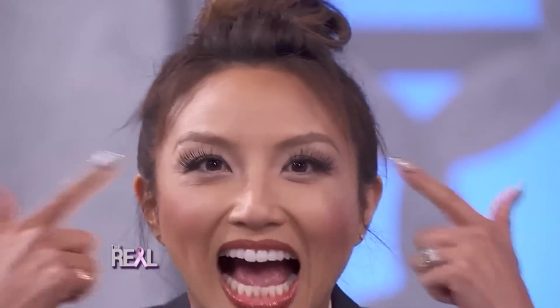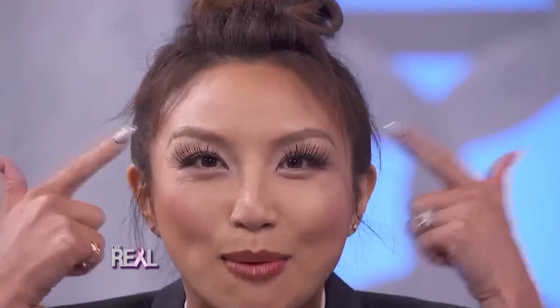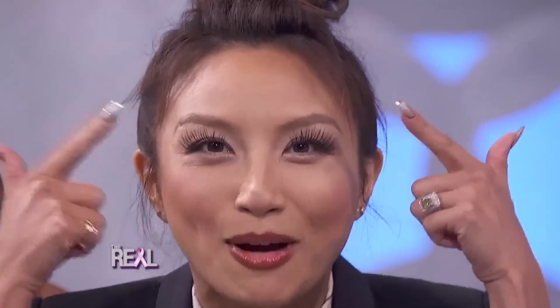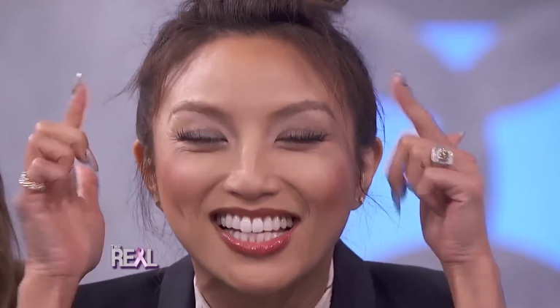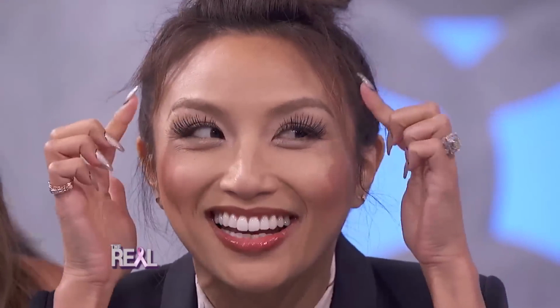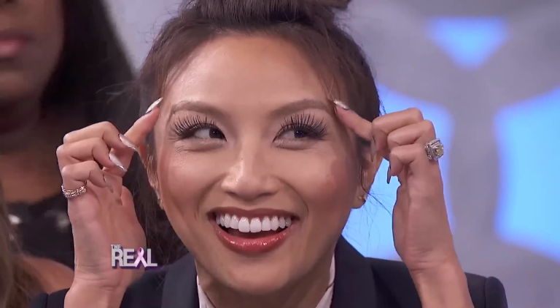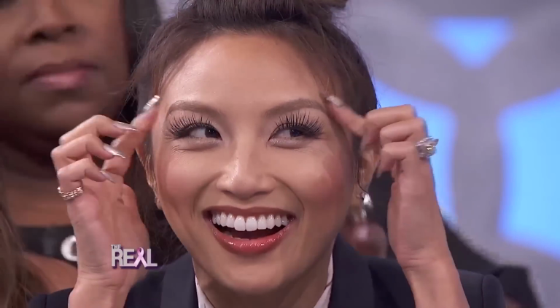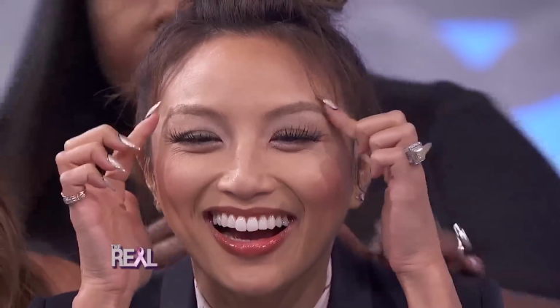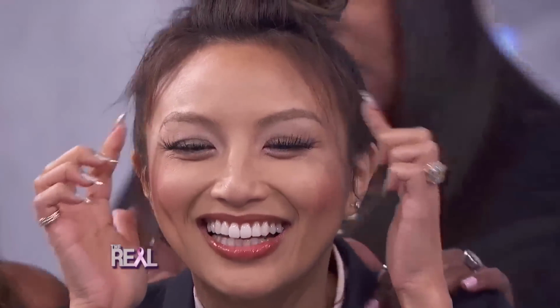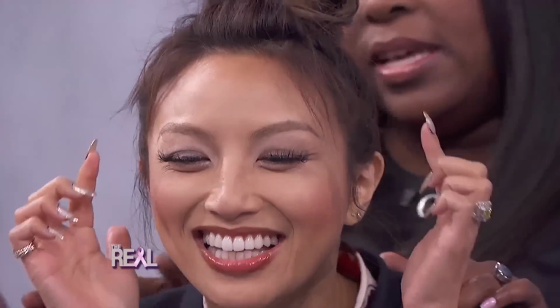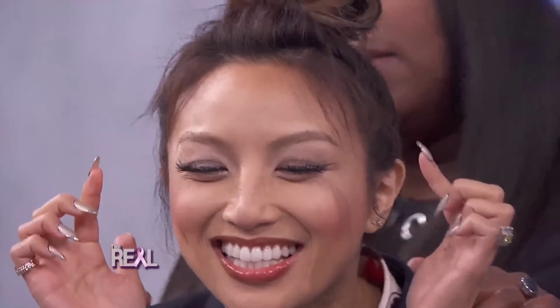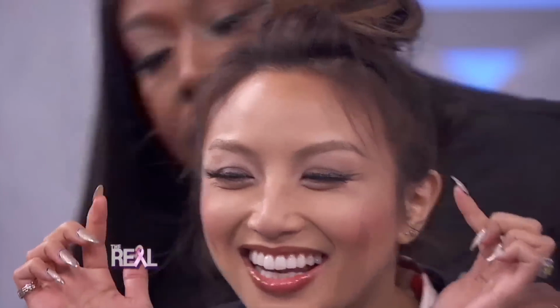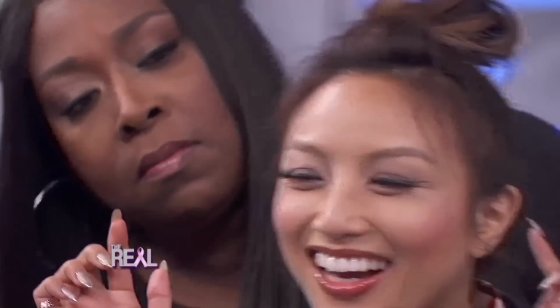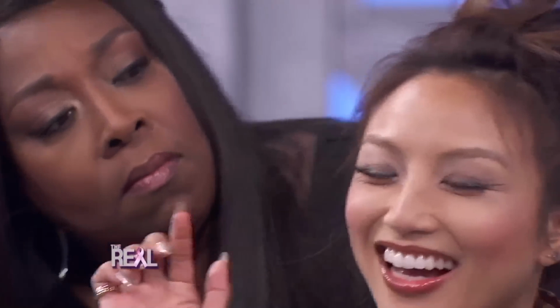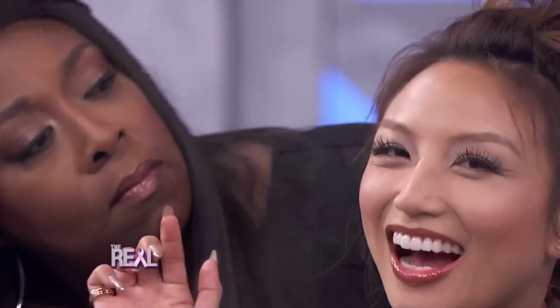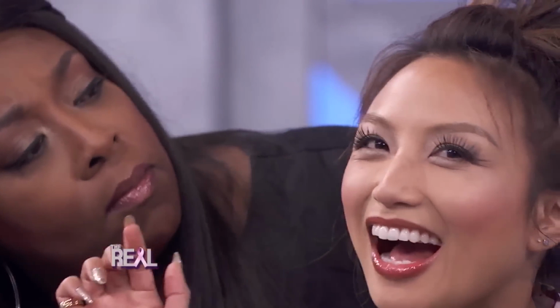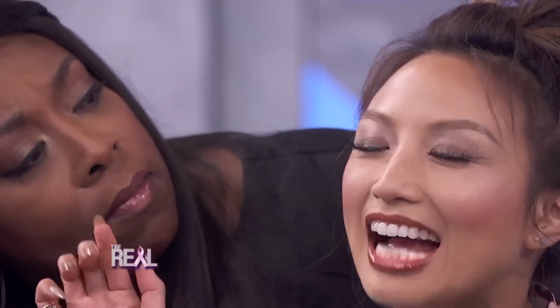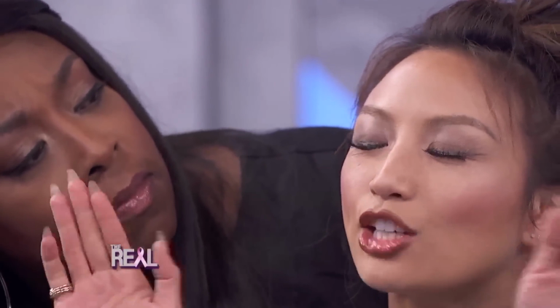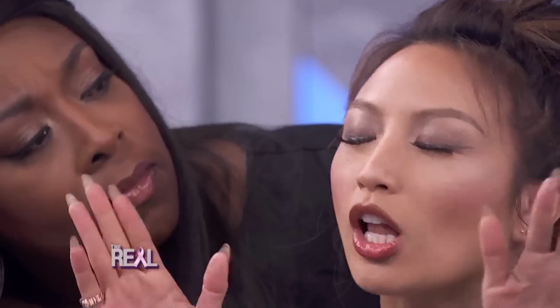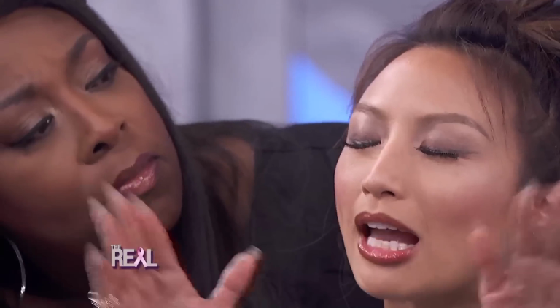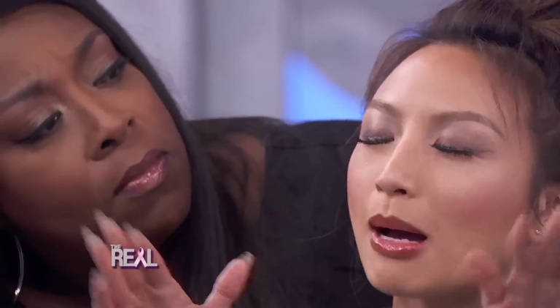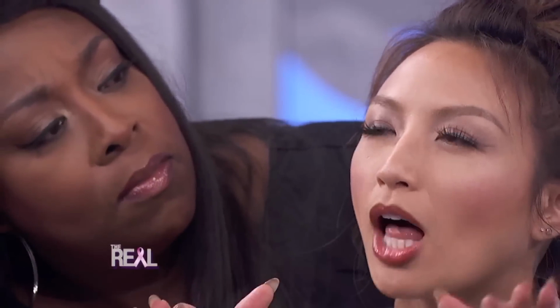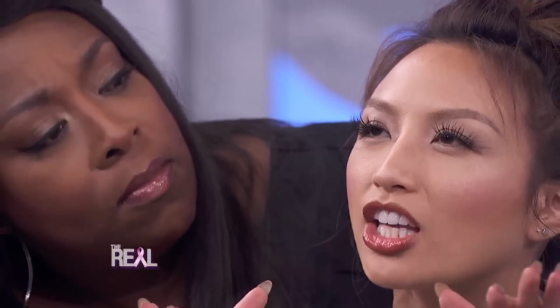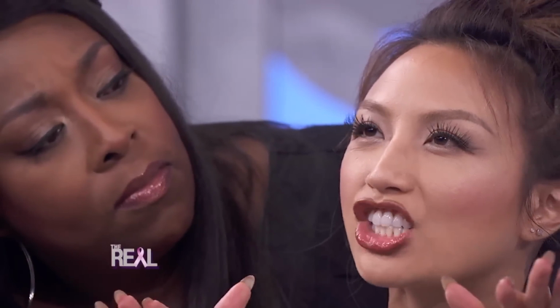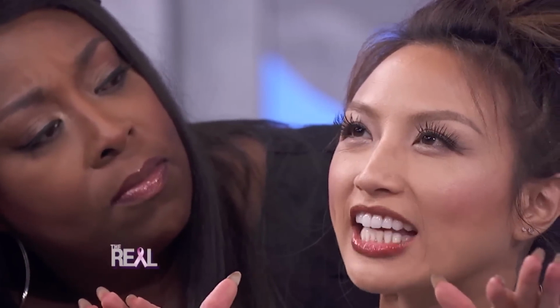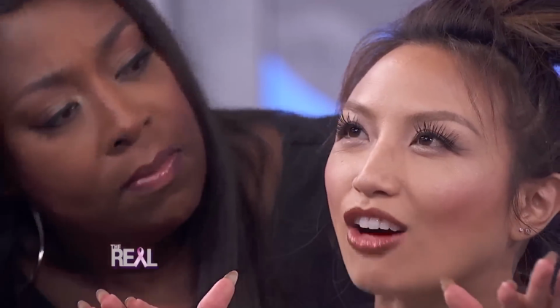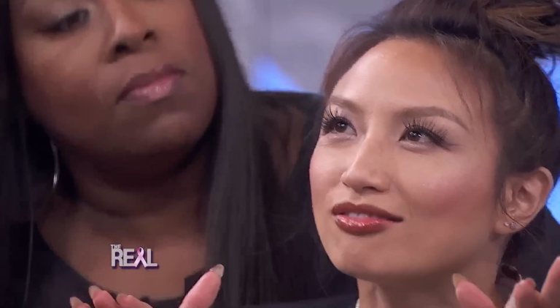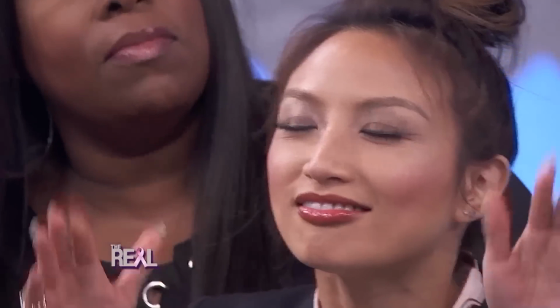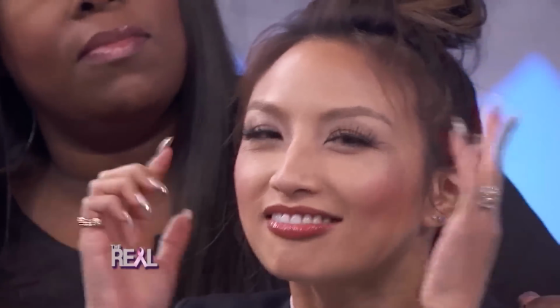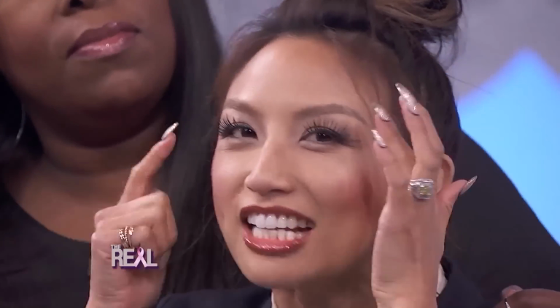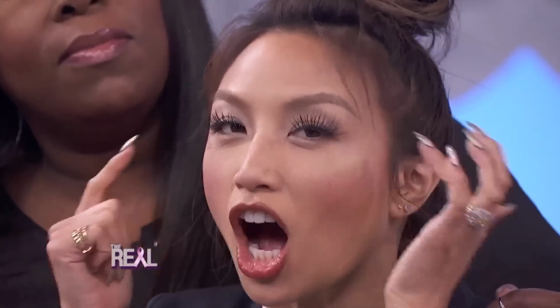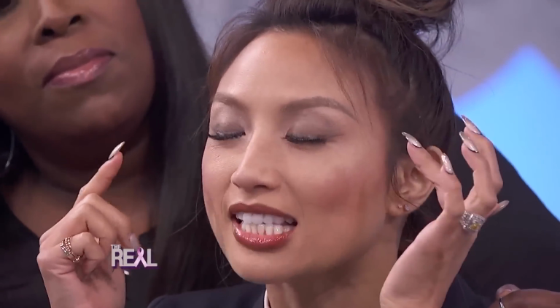I got my brows done, look! I tell you all about it on my blog, you gotta check it out. It's awesome.